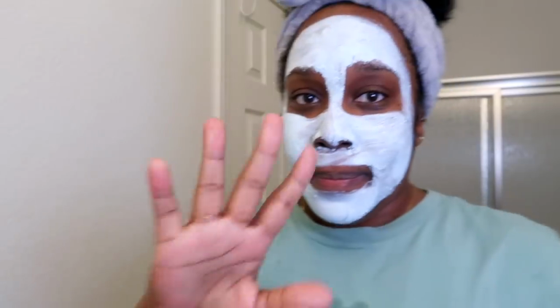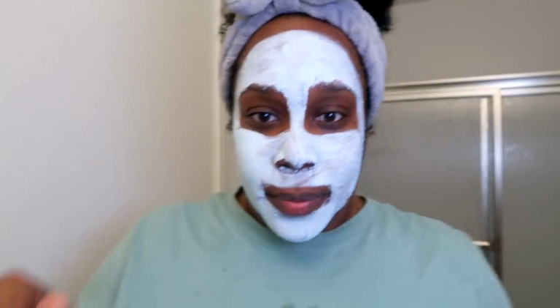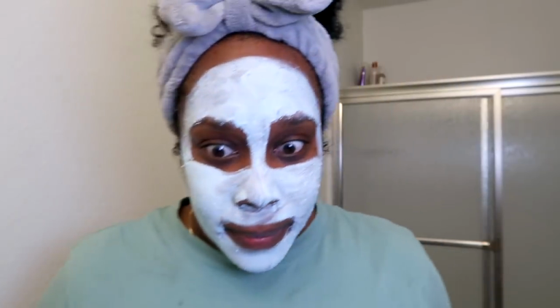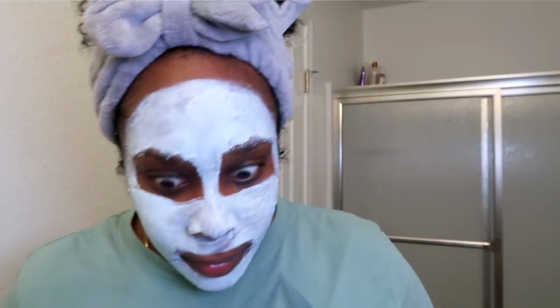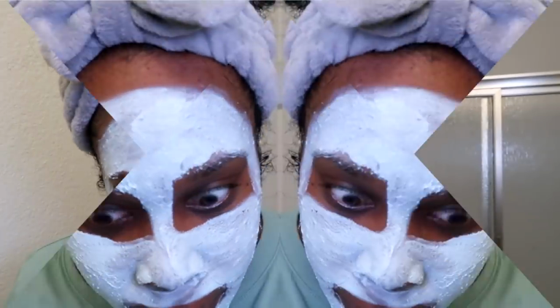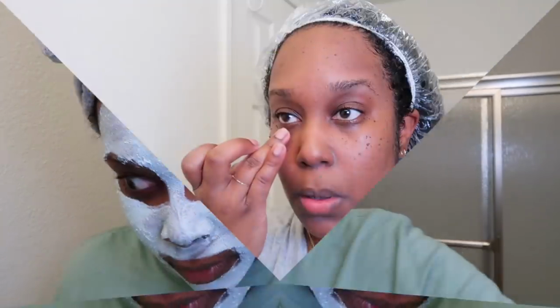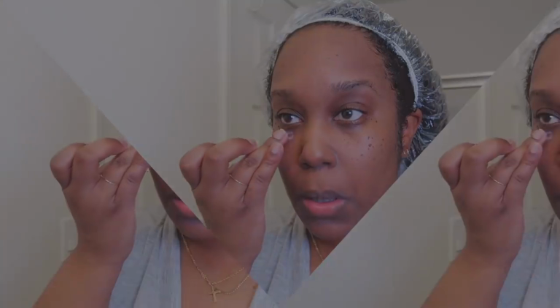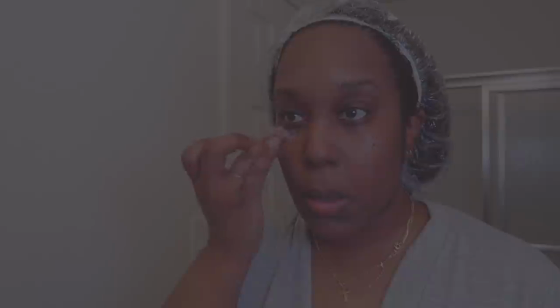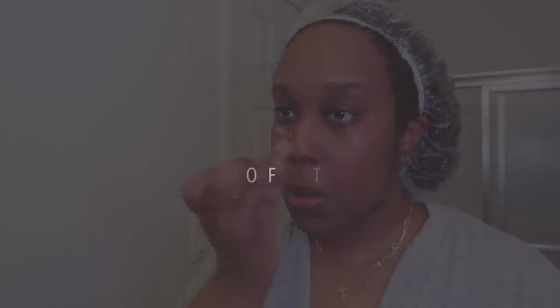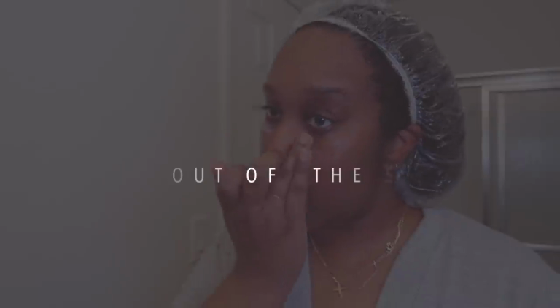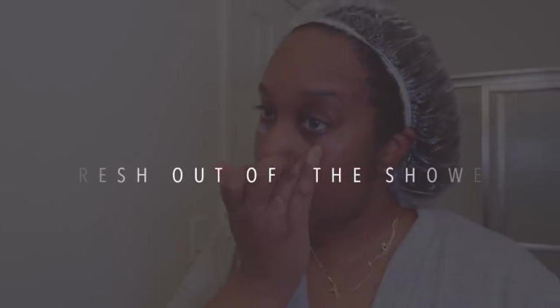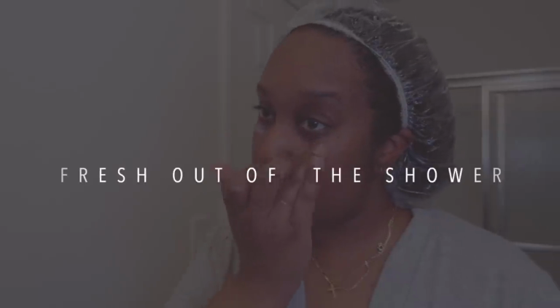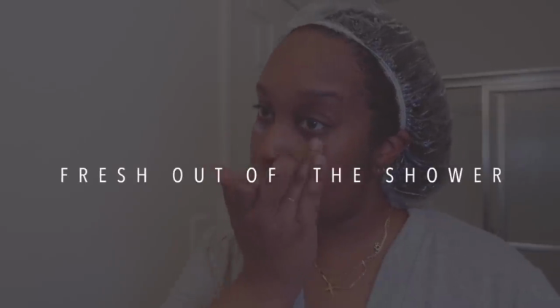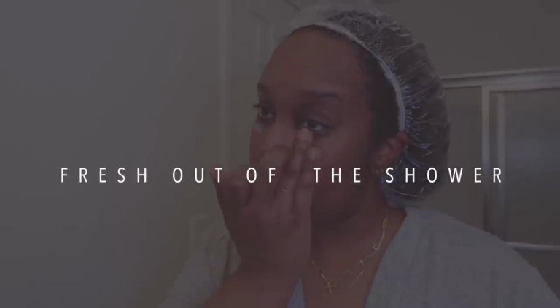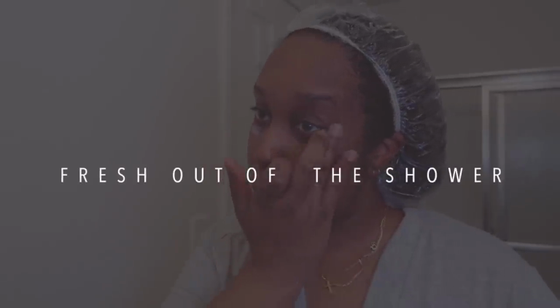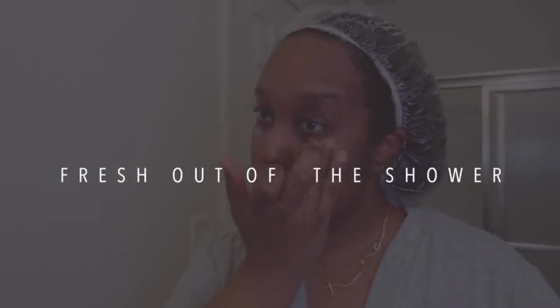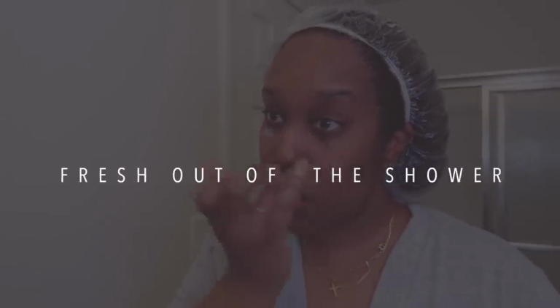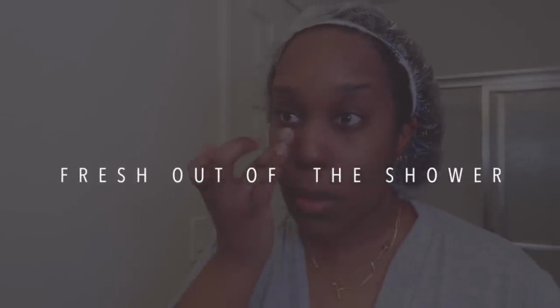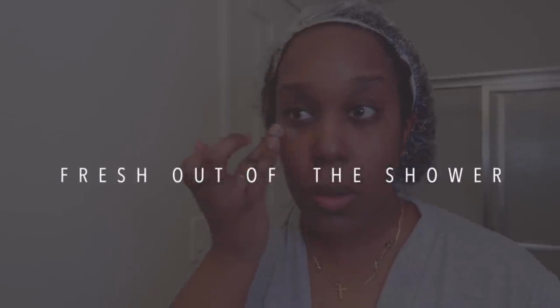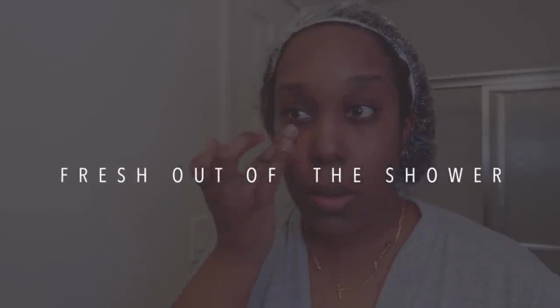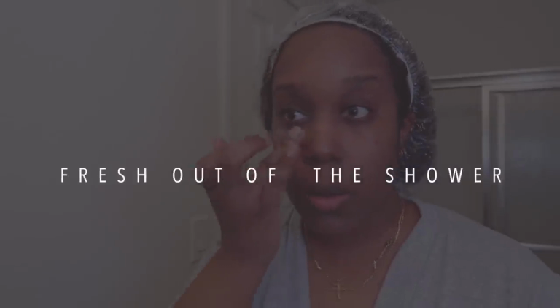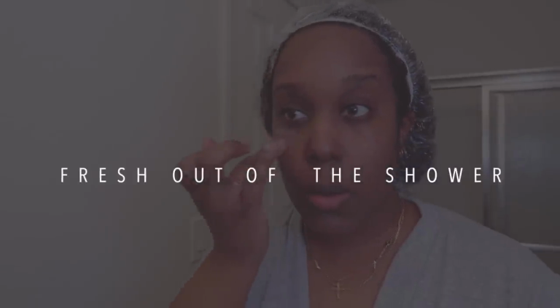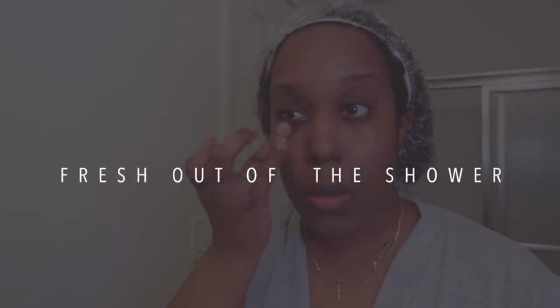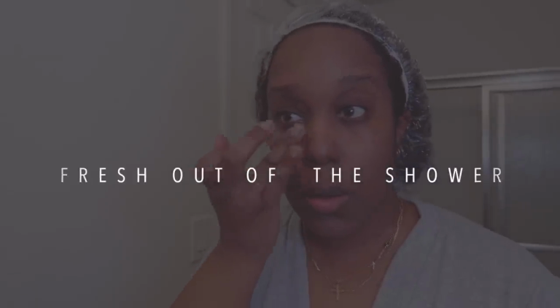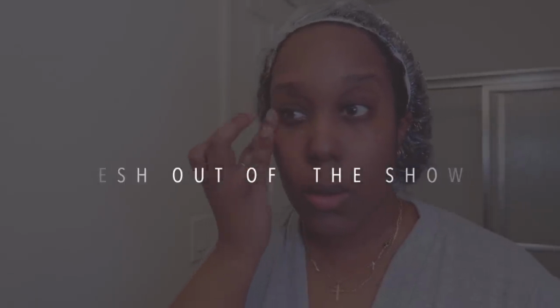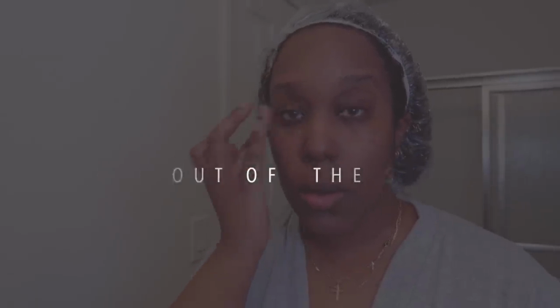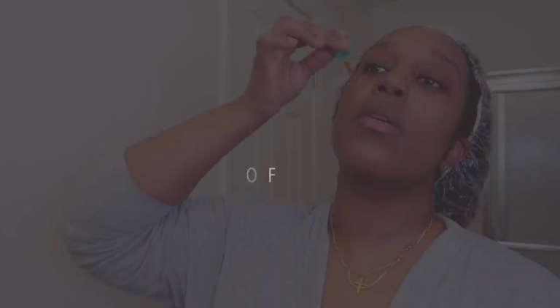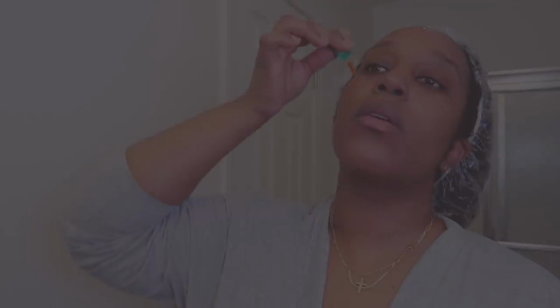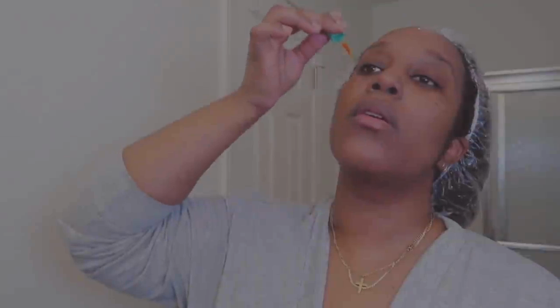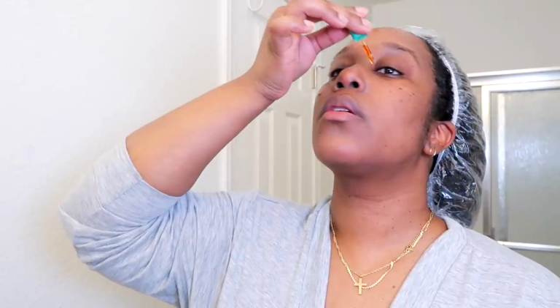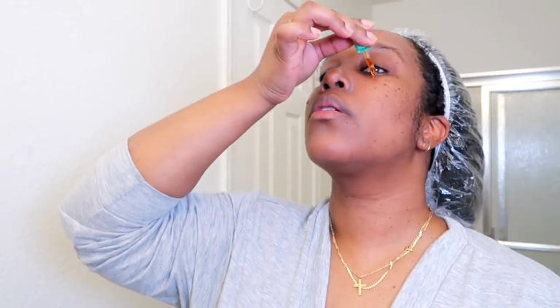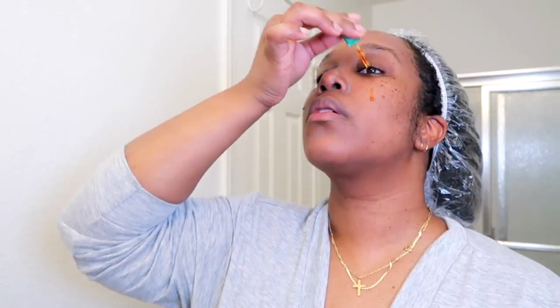I'm churchy and I'm goofy and I will not apologize for it. I'm fresh out the shower as it says on the screen. I am doing my skincare products.